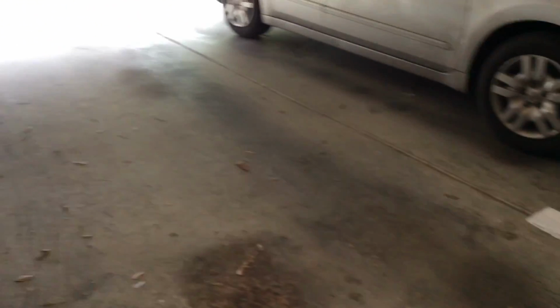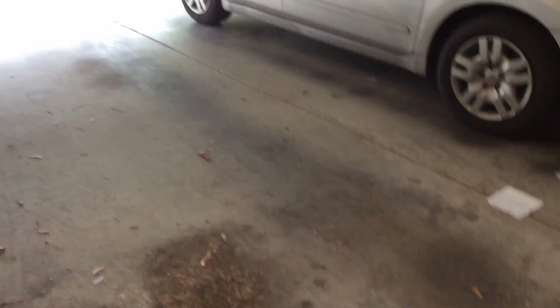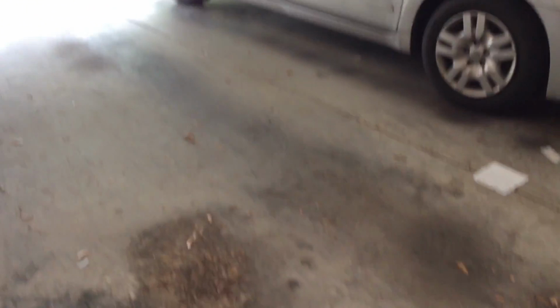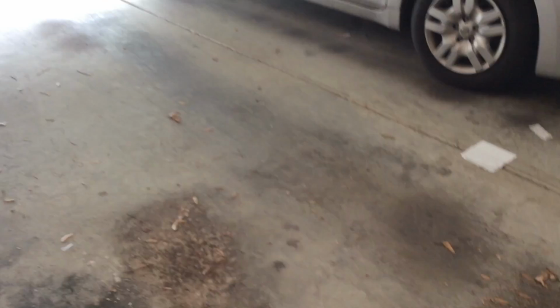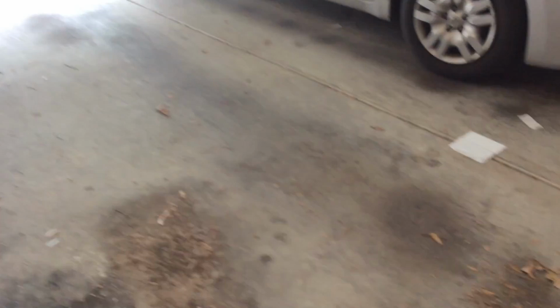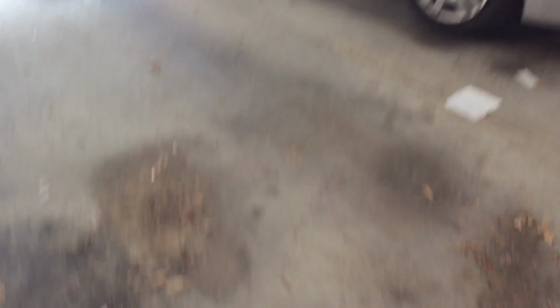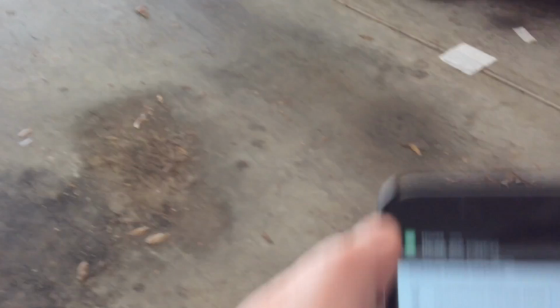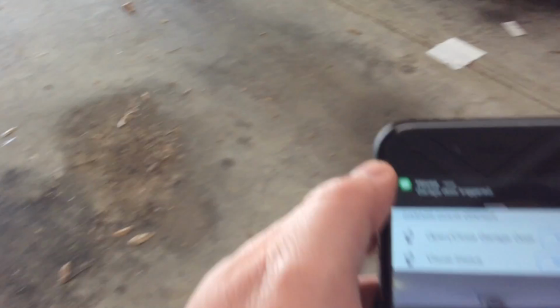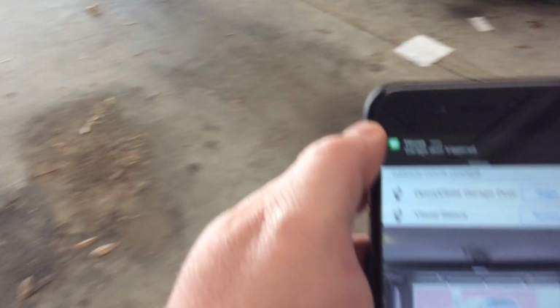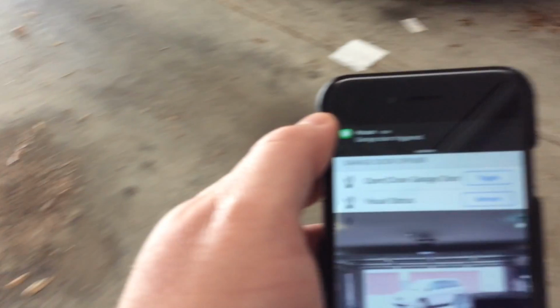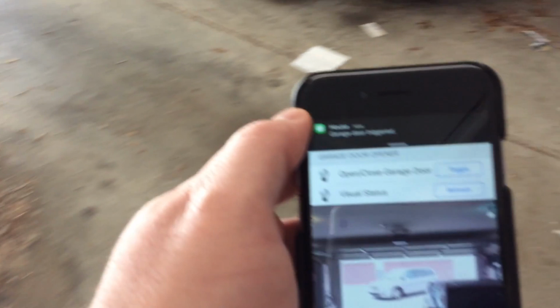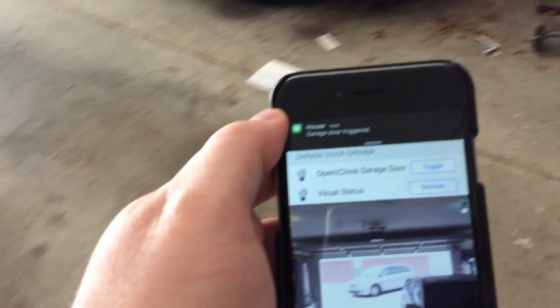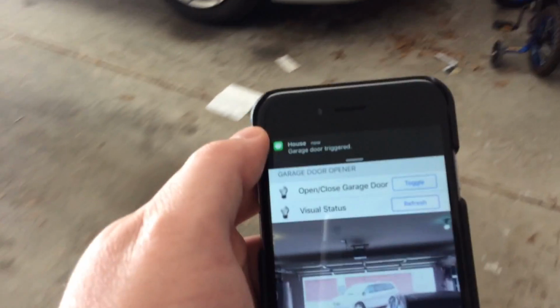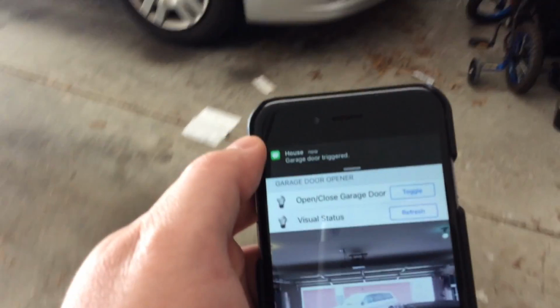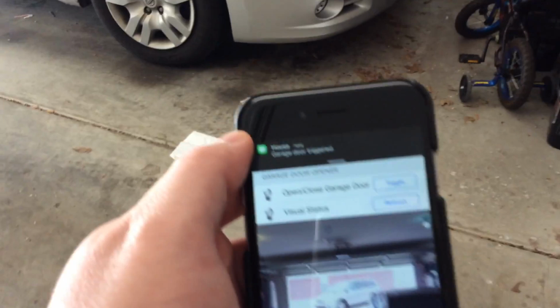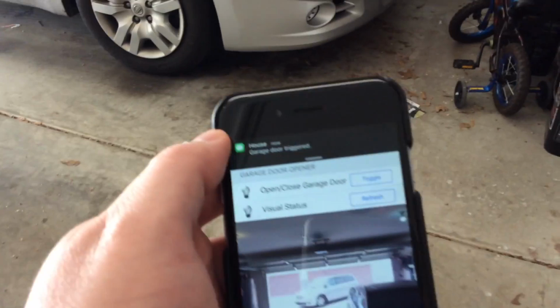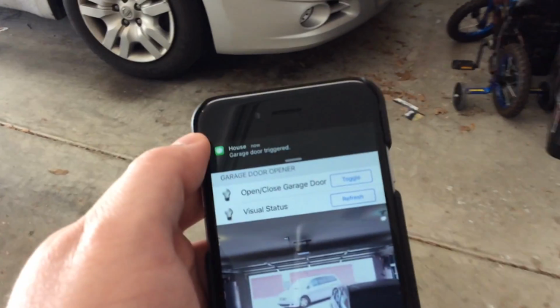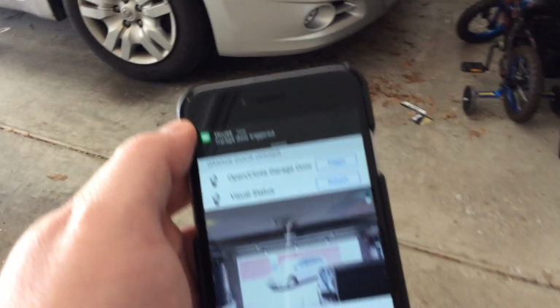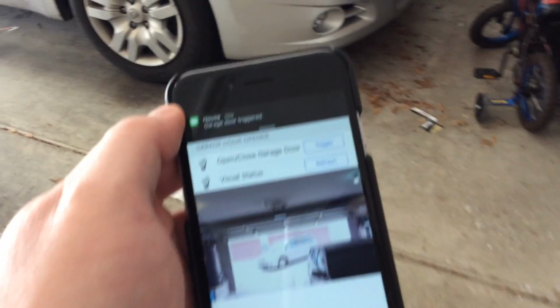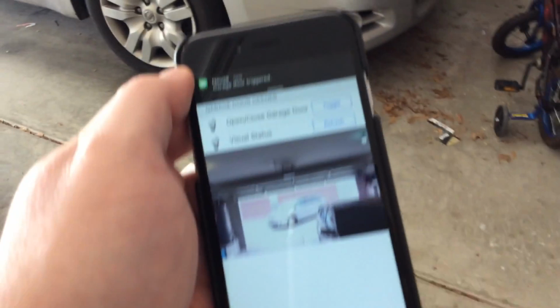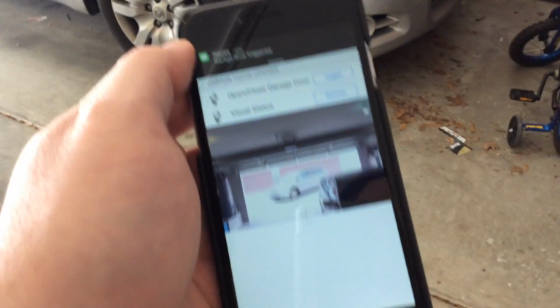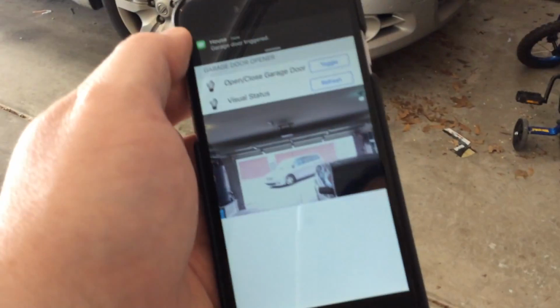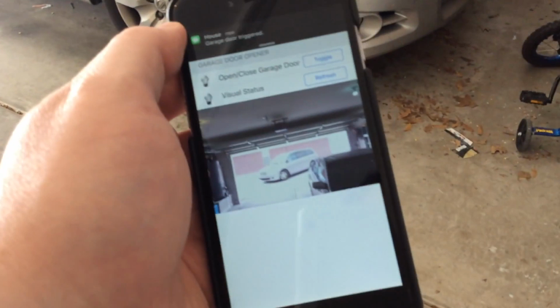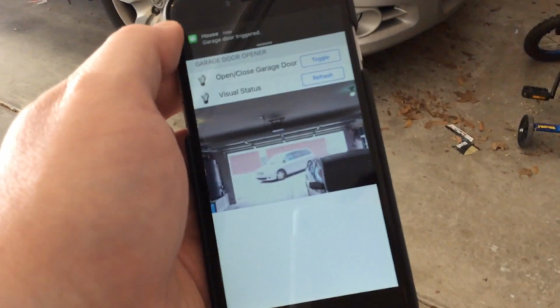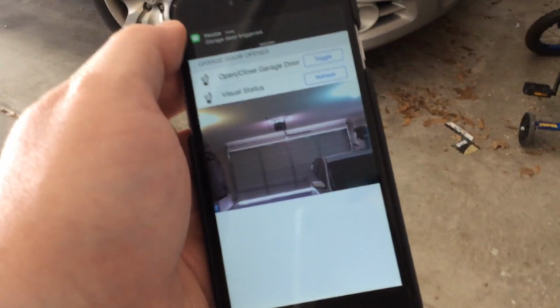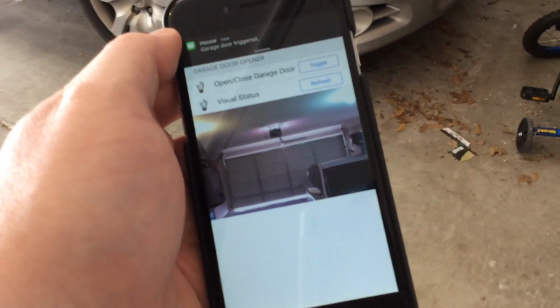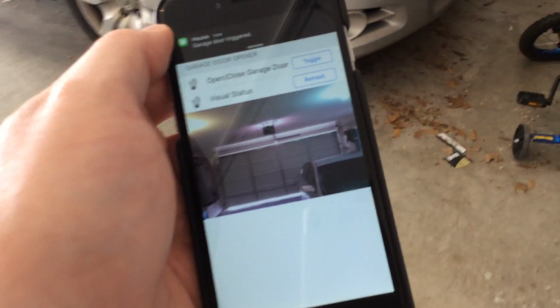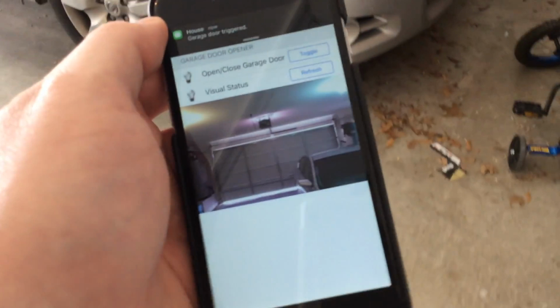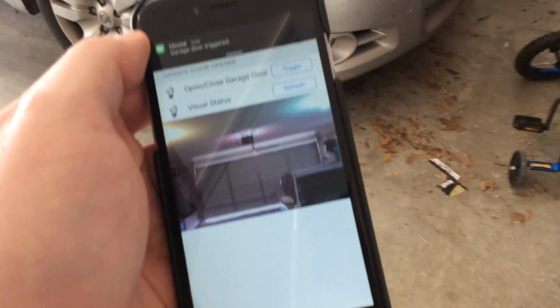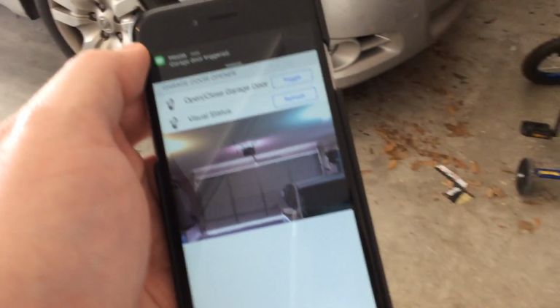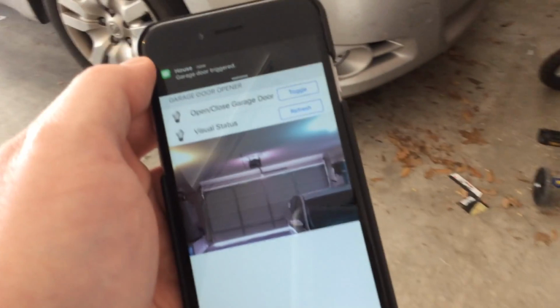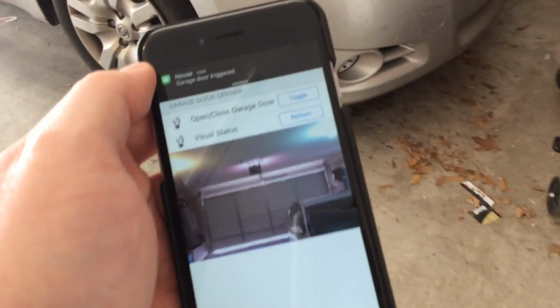So that concludes my Raspberry Pi project. Thanks for viewing.